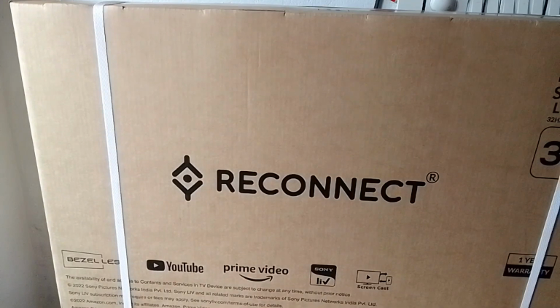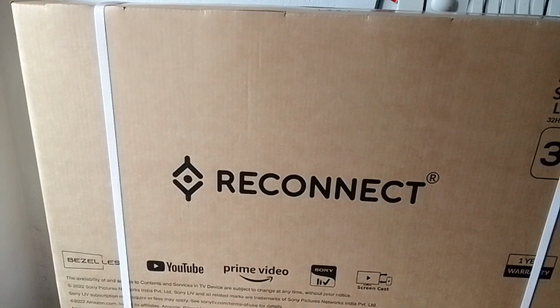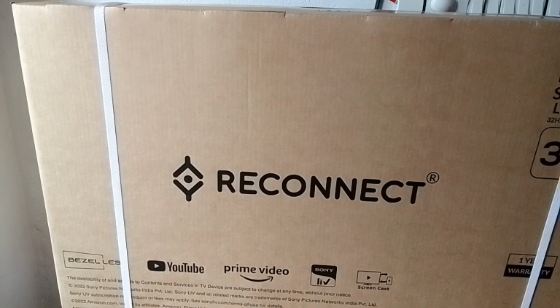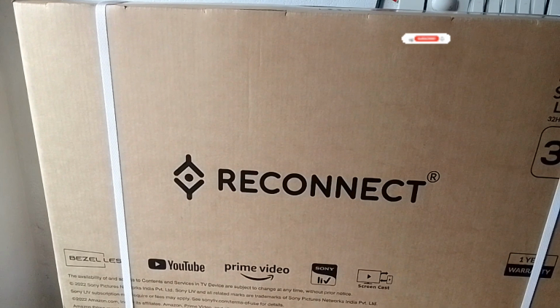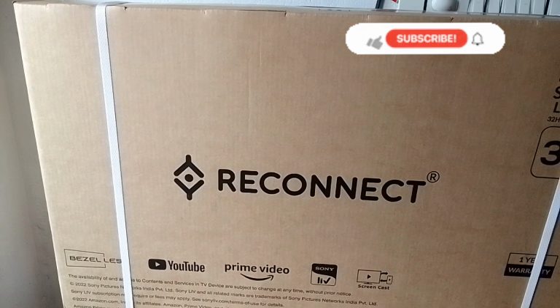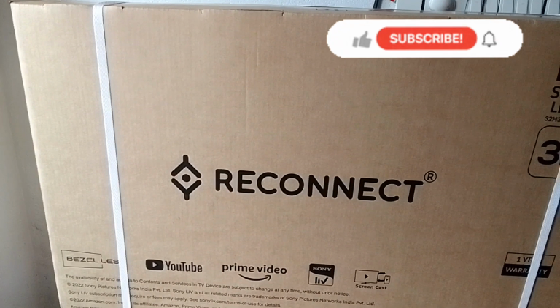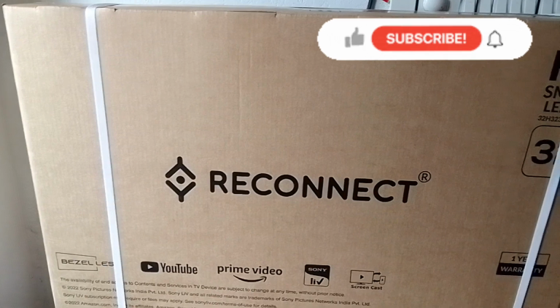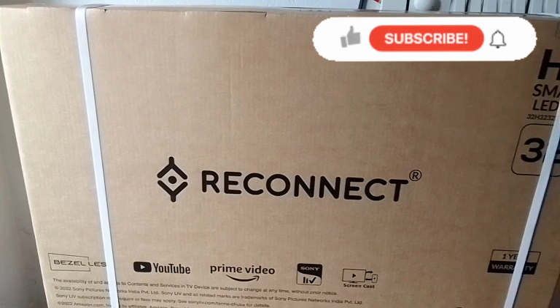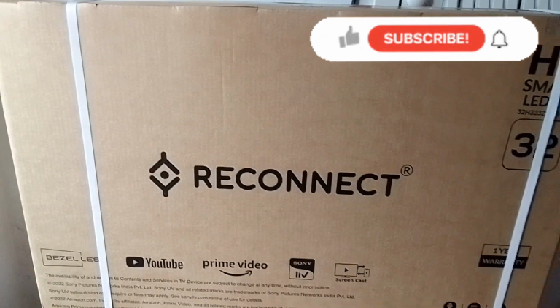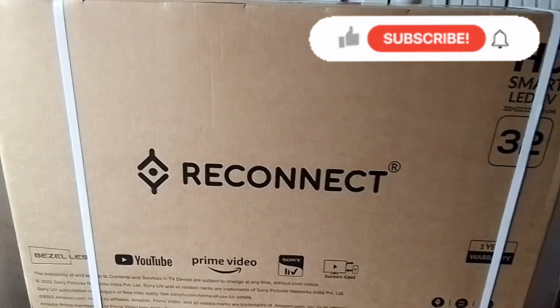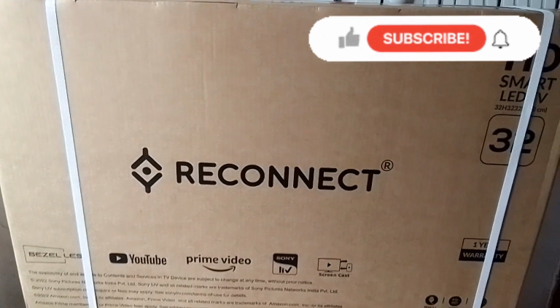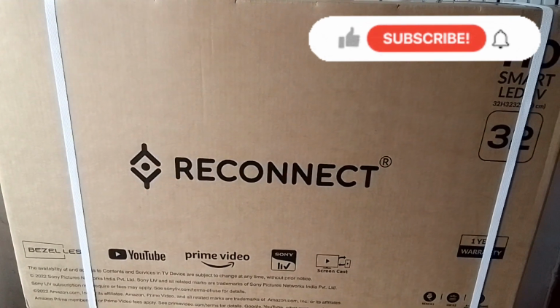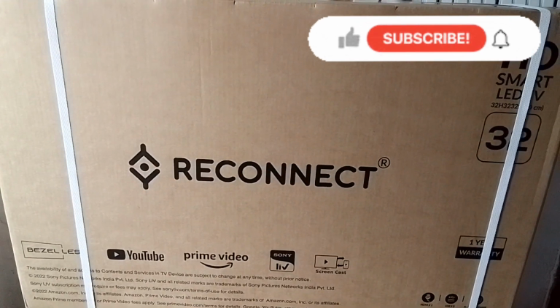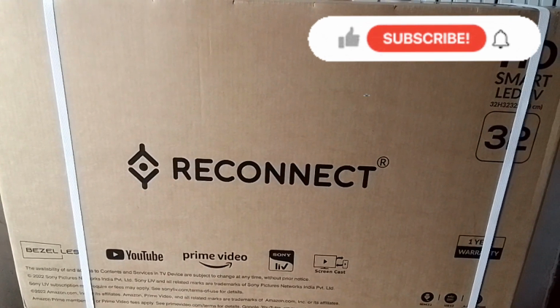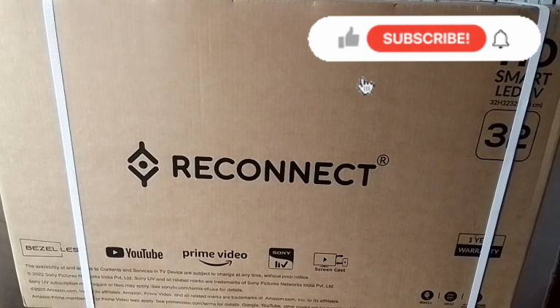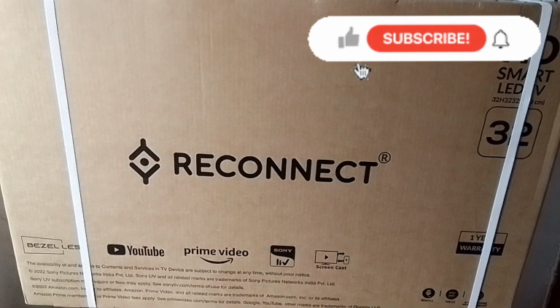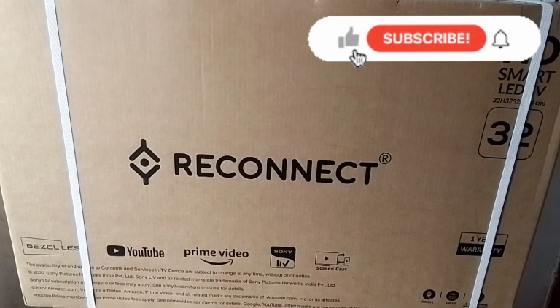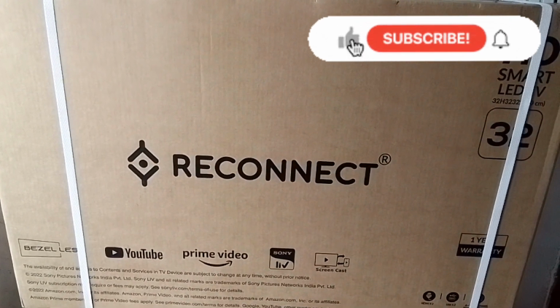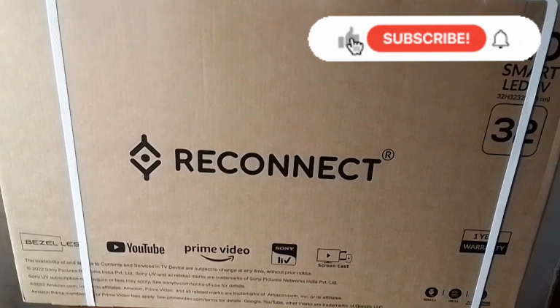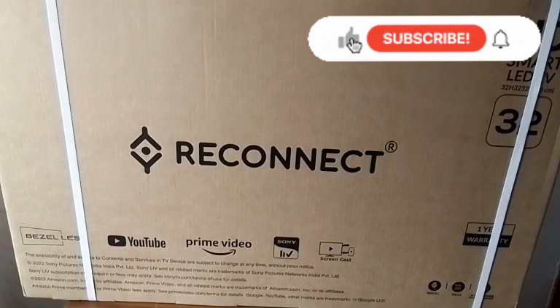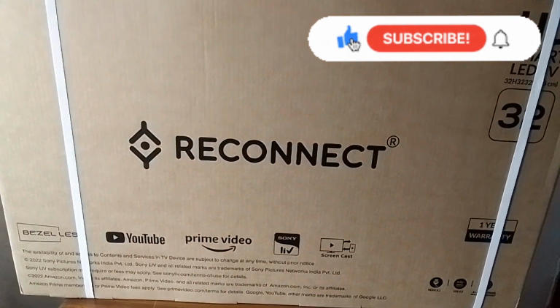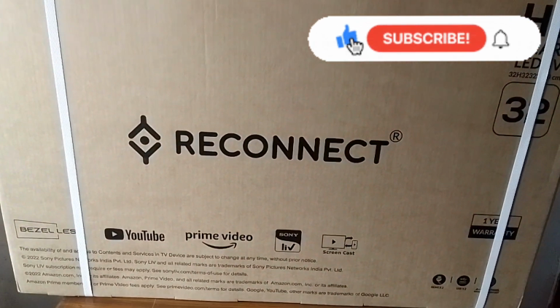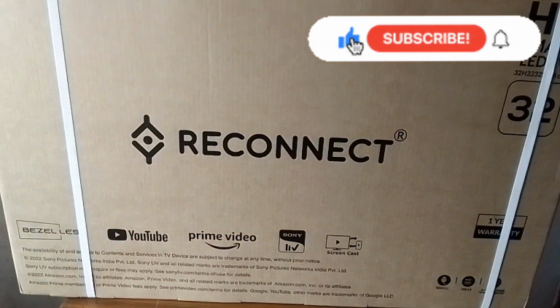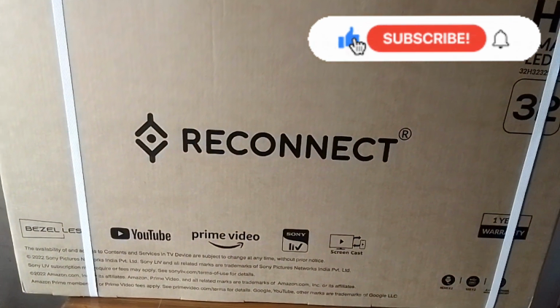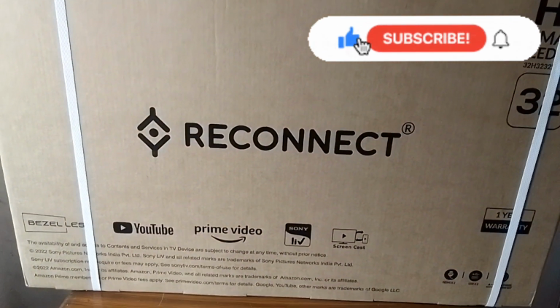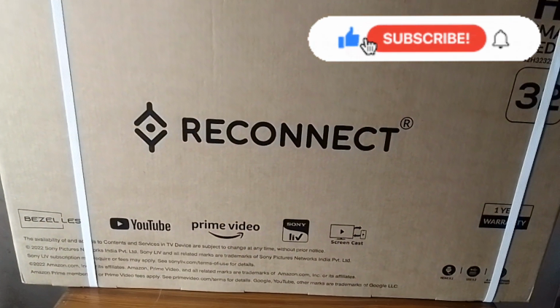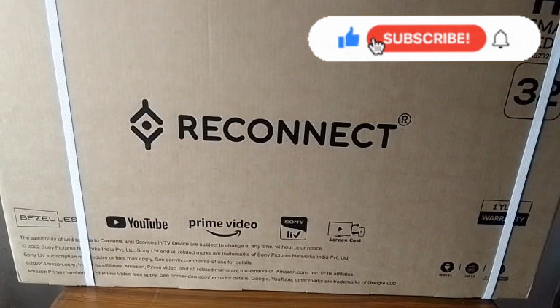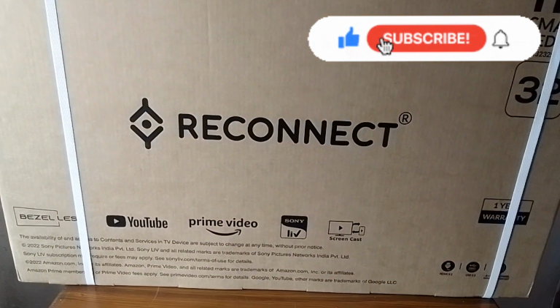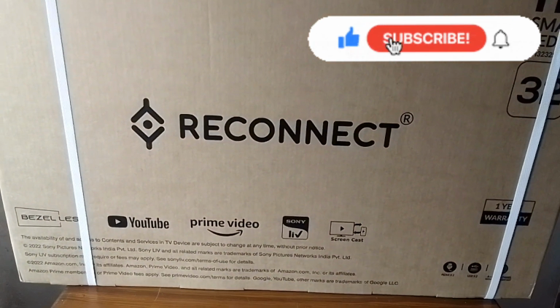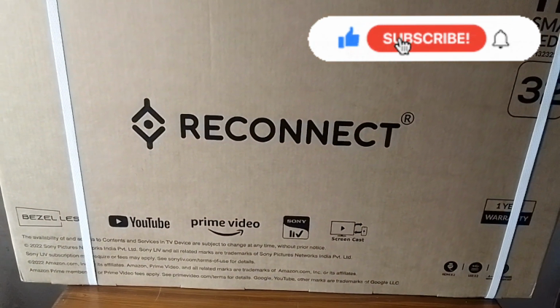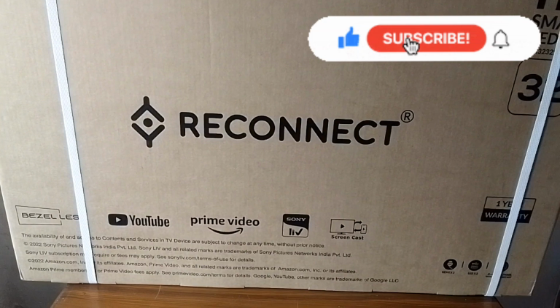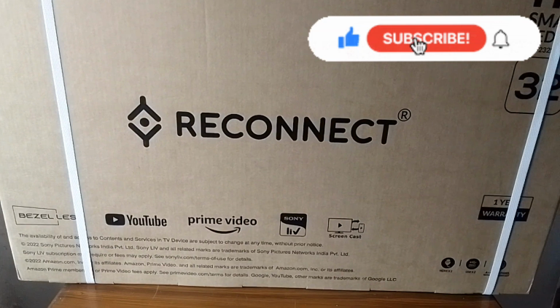Hi Friends! In this video, I will do a little unboxing. In this brand, I am going to show you what's inside.